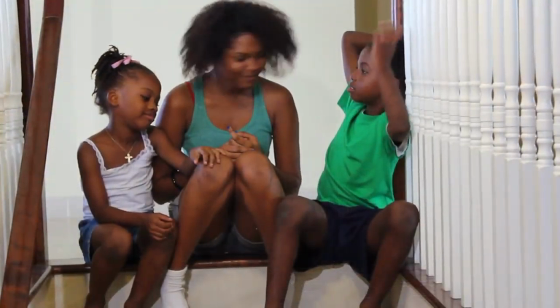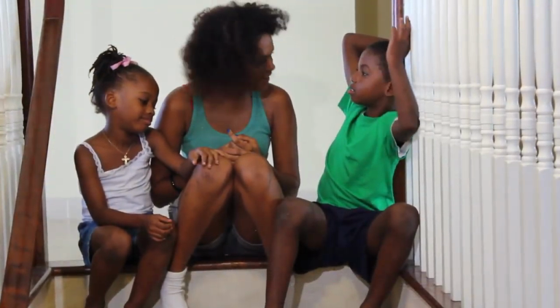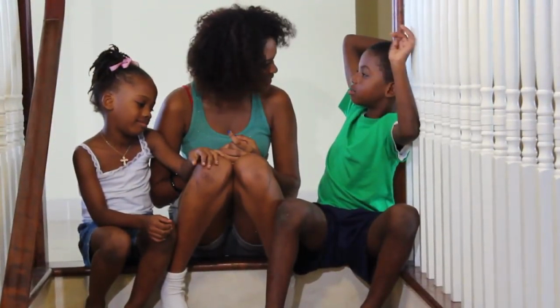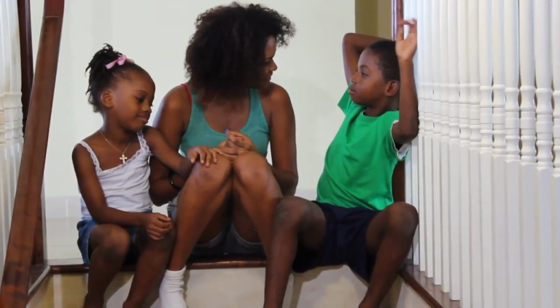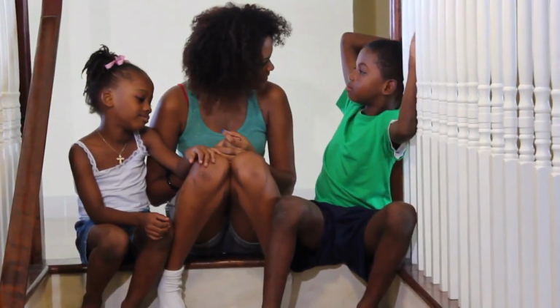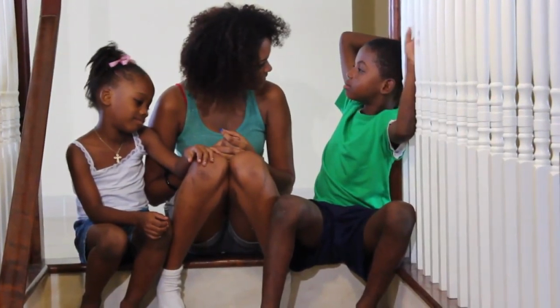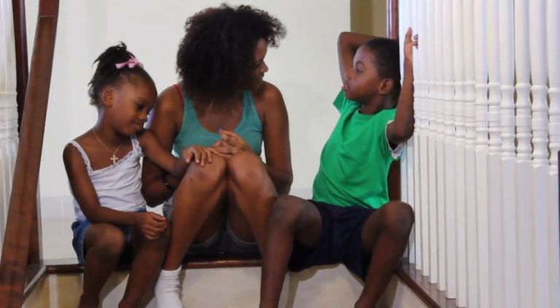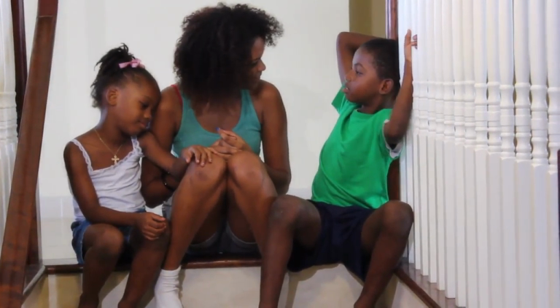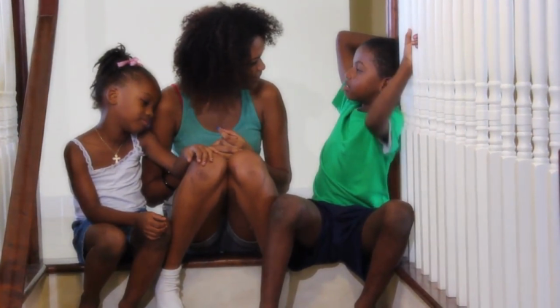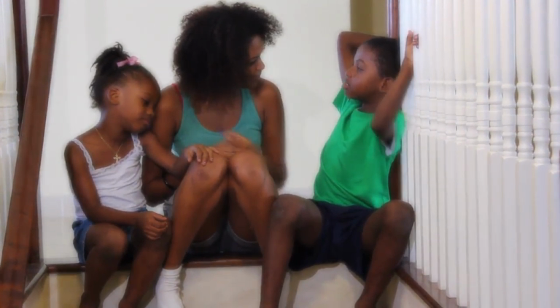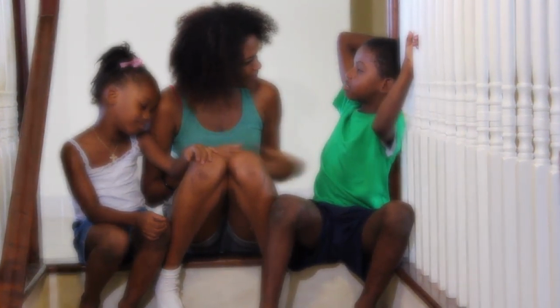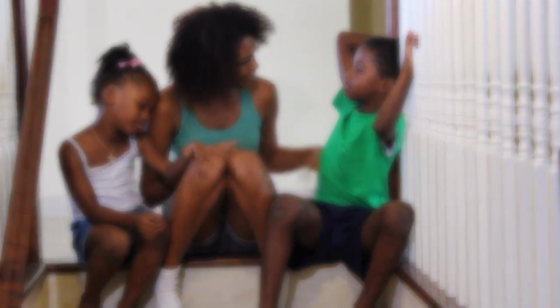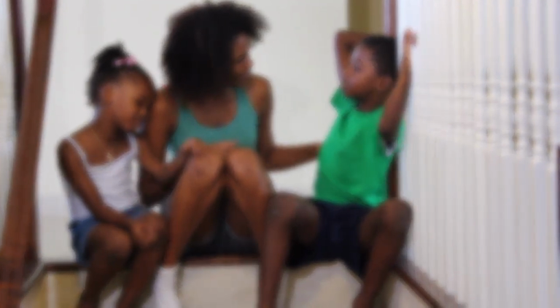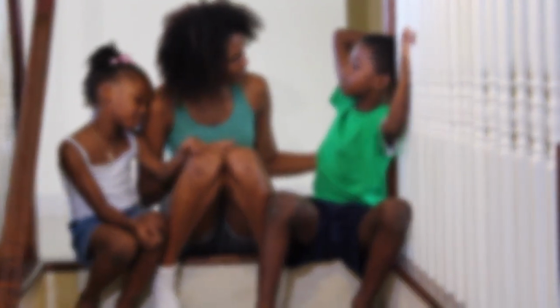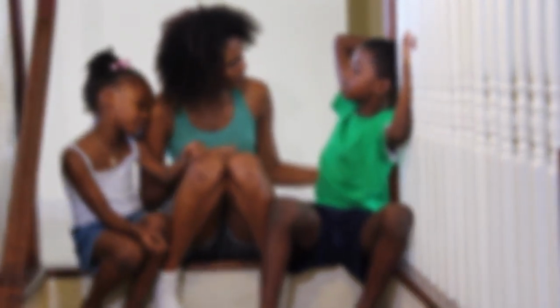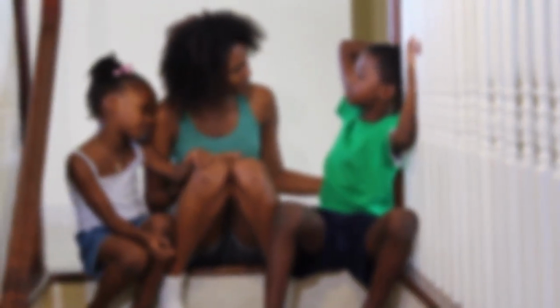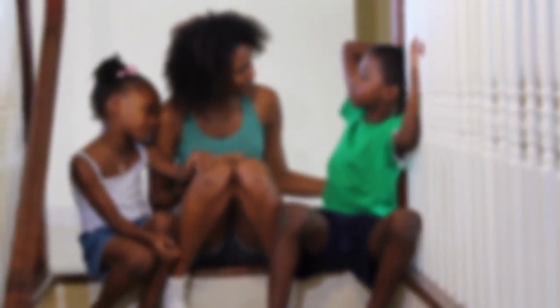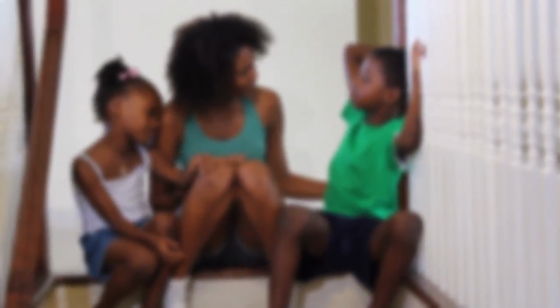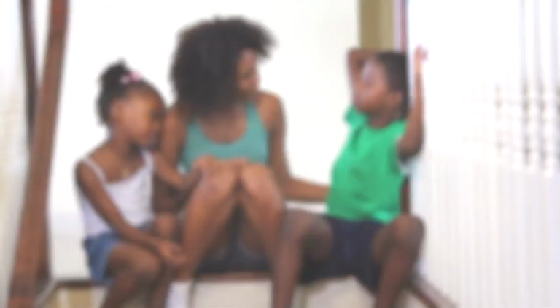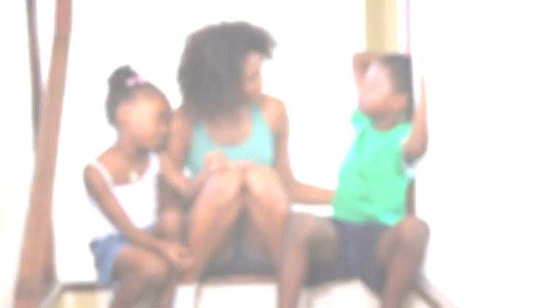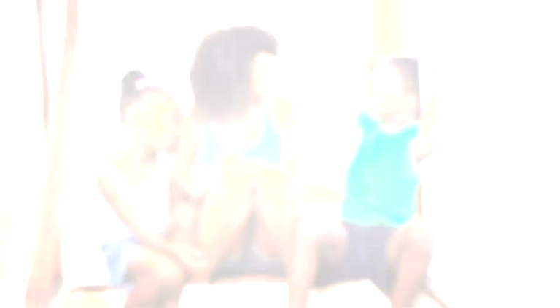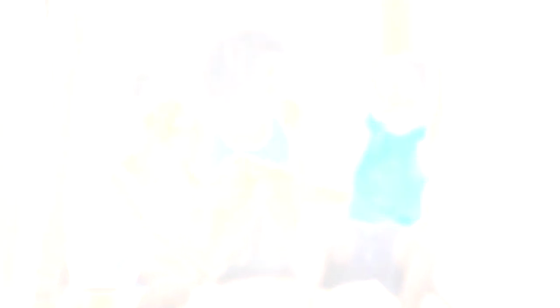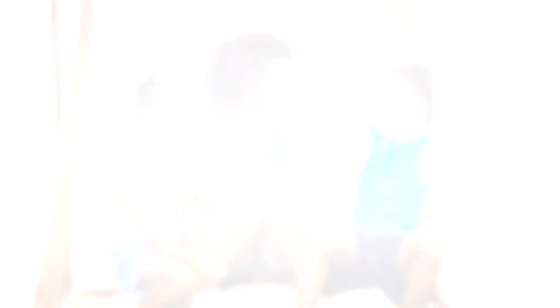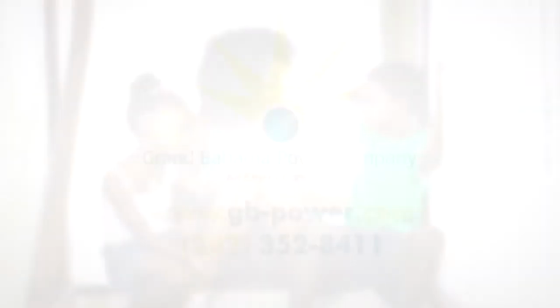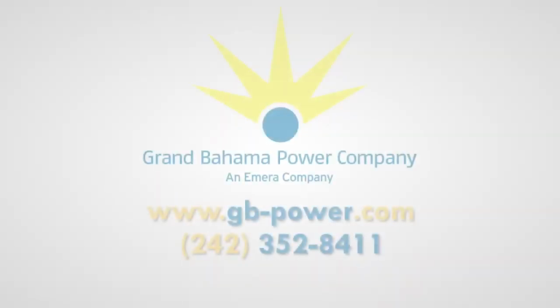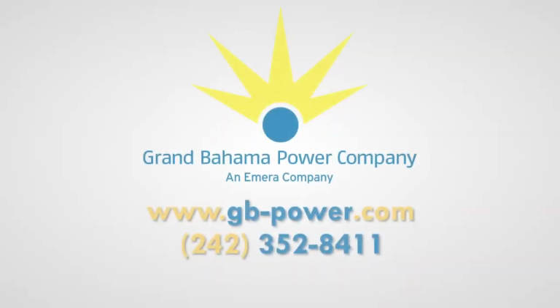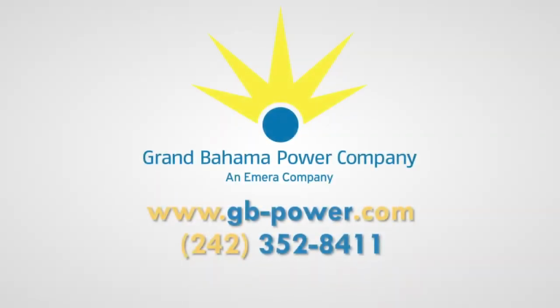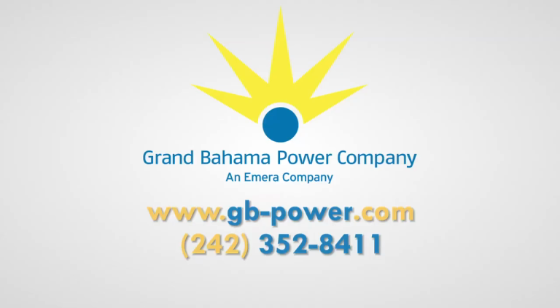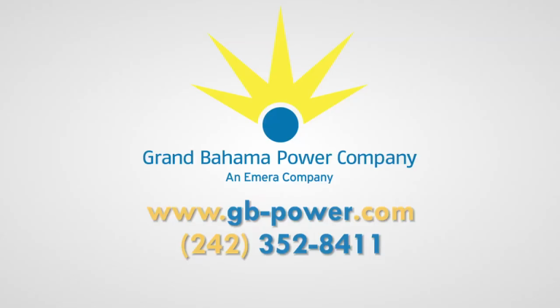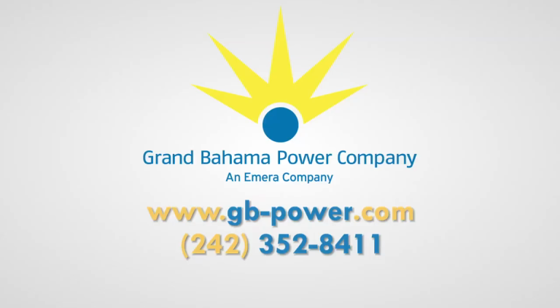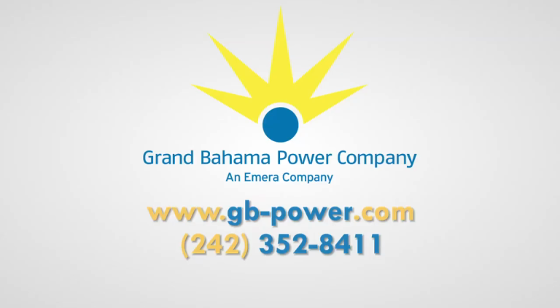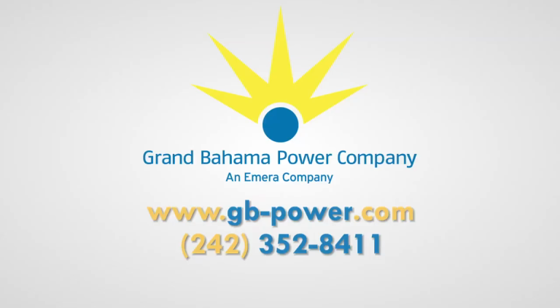For more energy saving tips, visit our website today at gb-power.com.